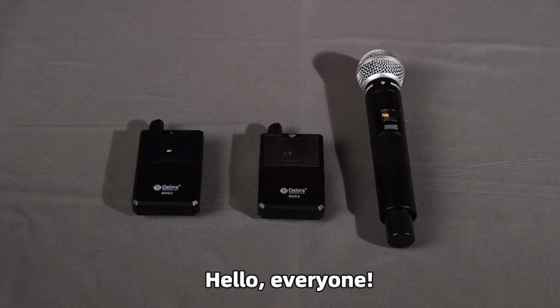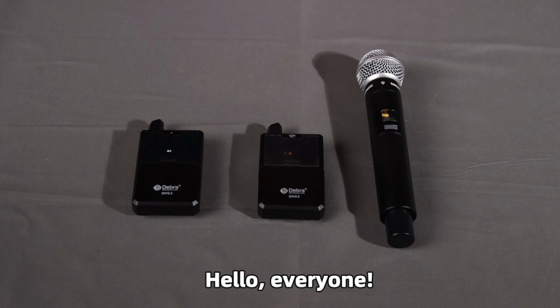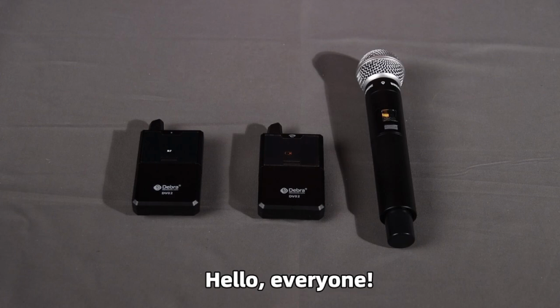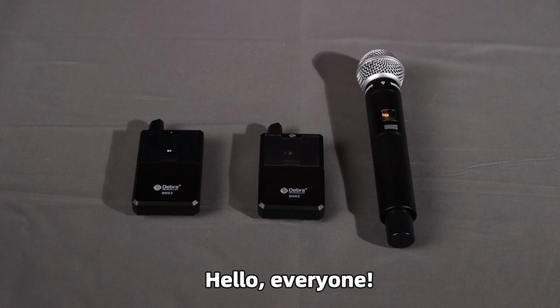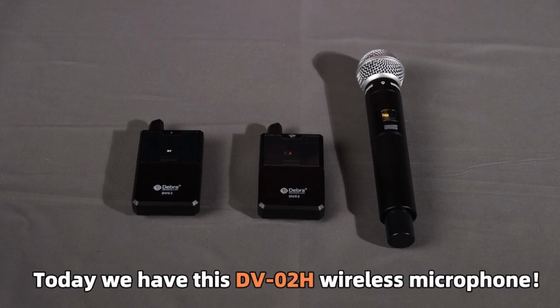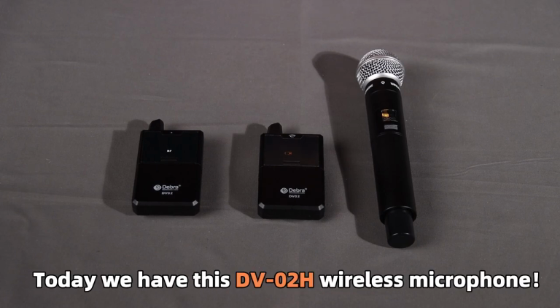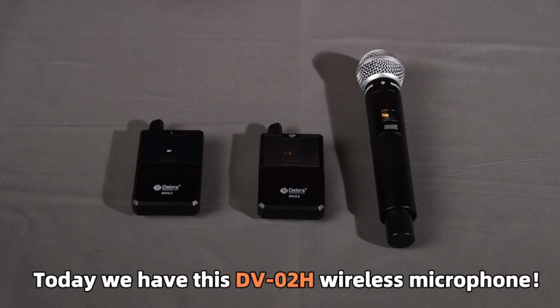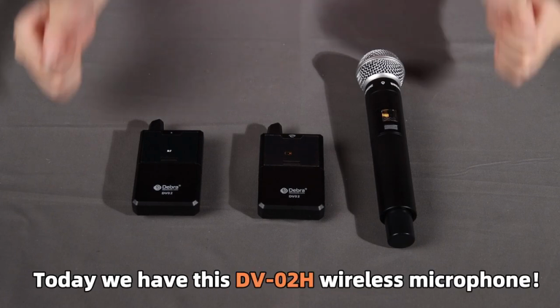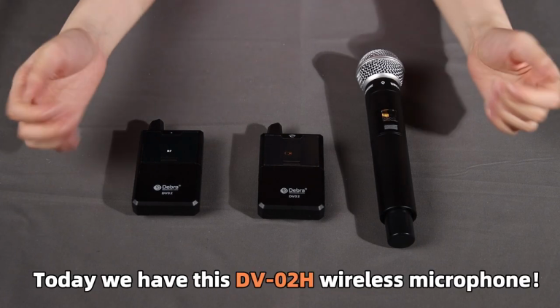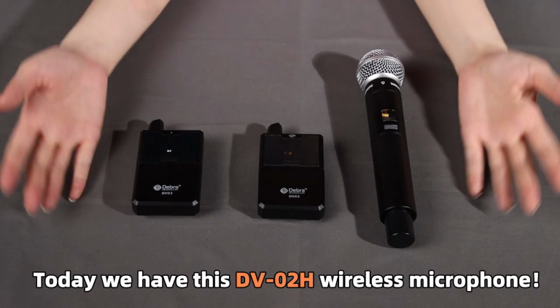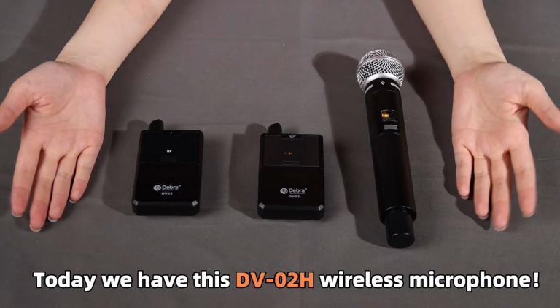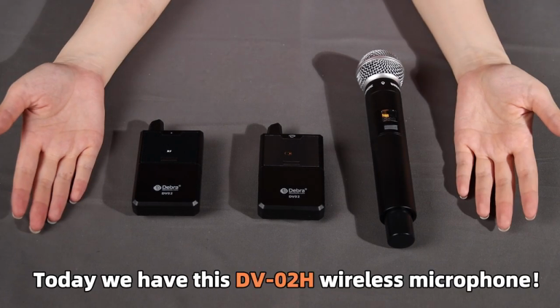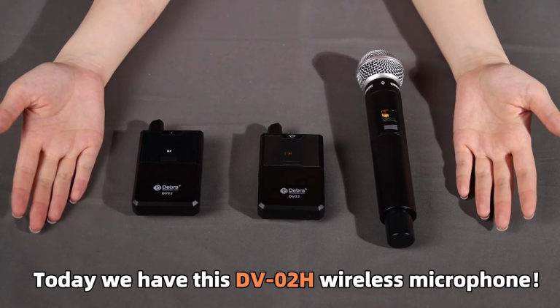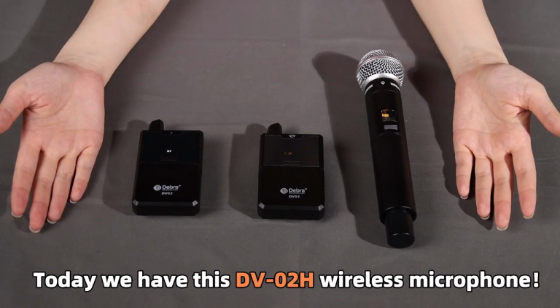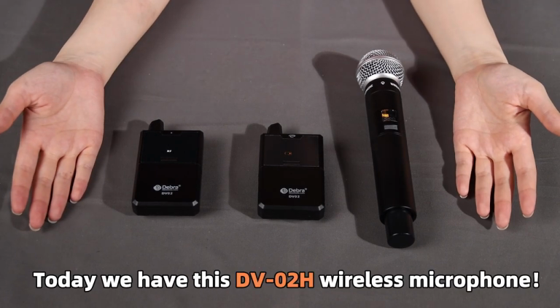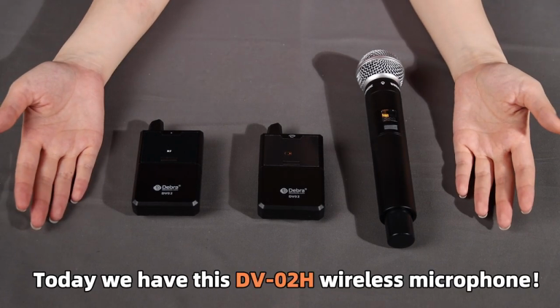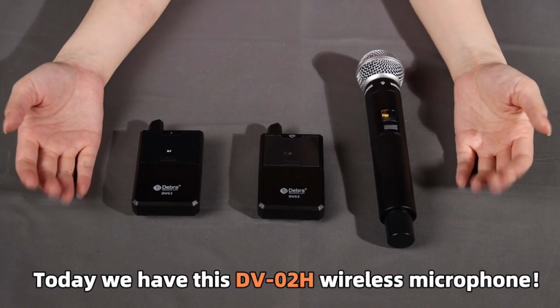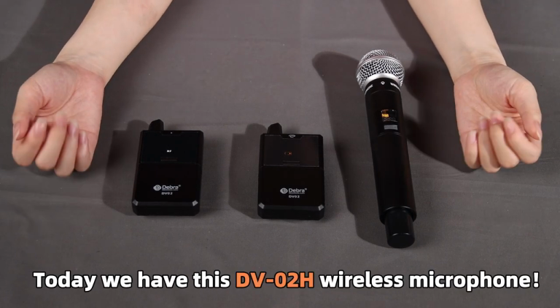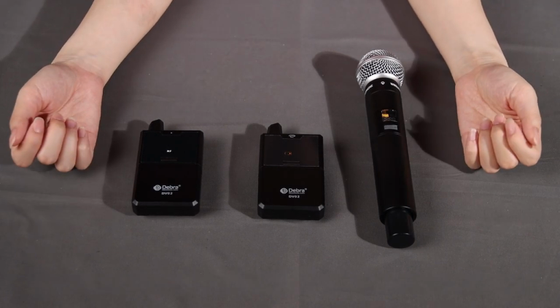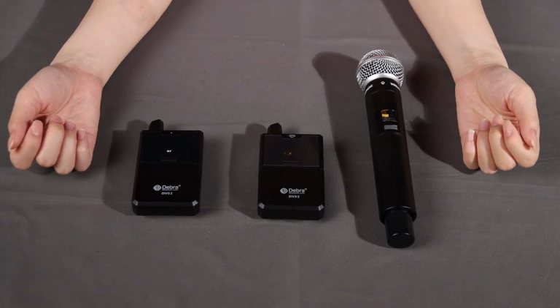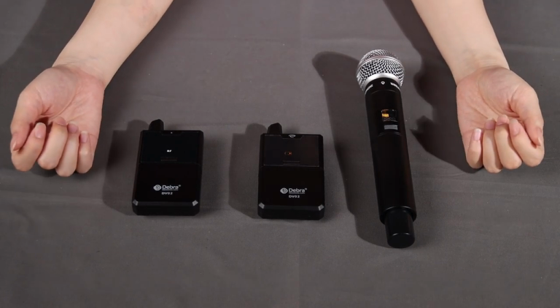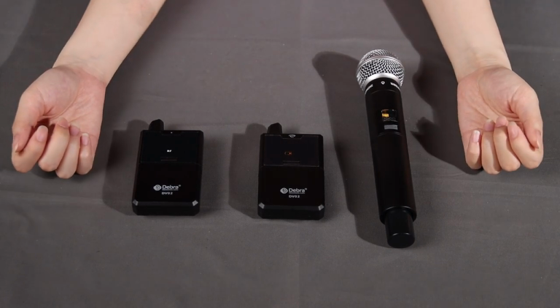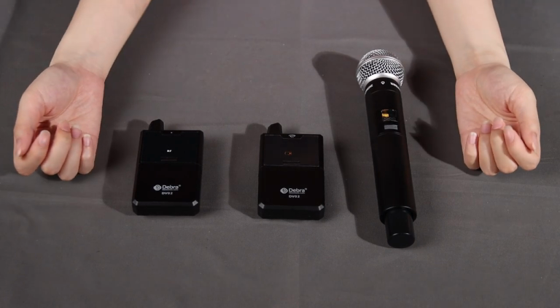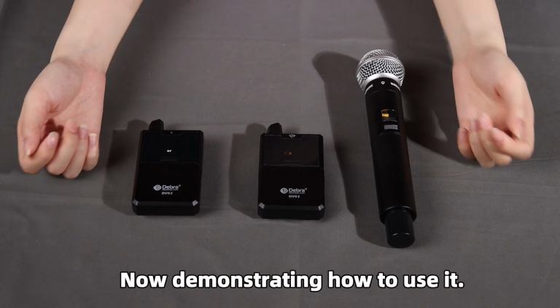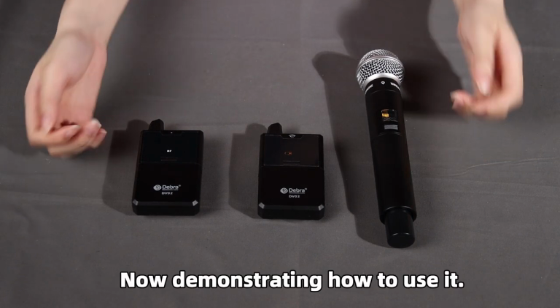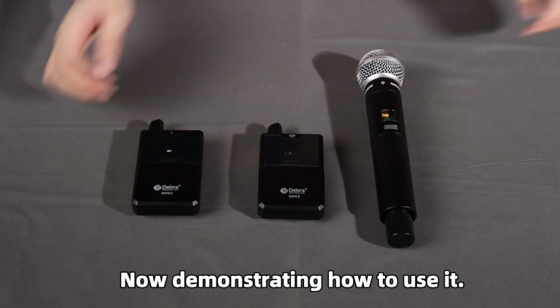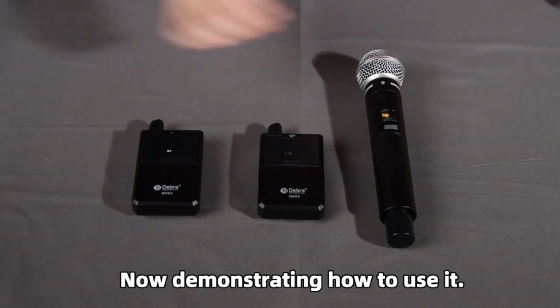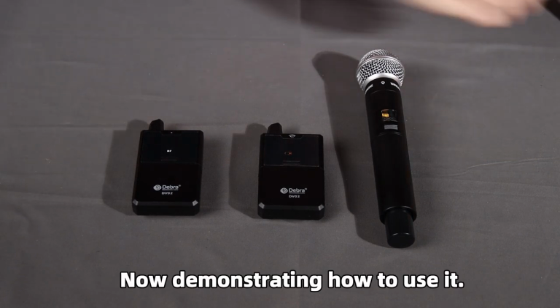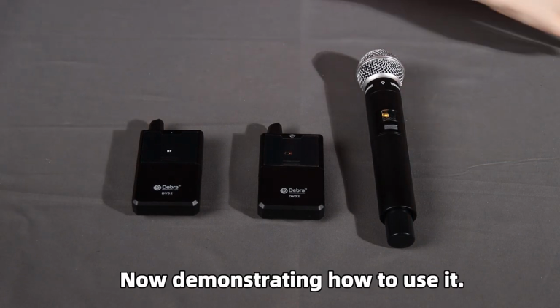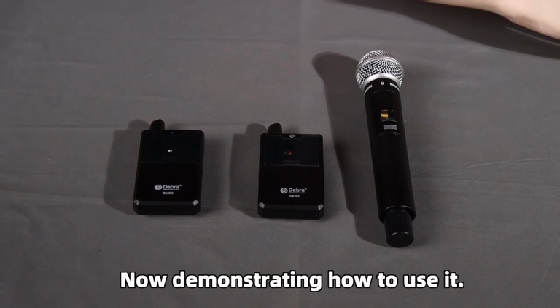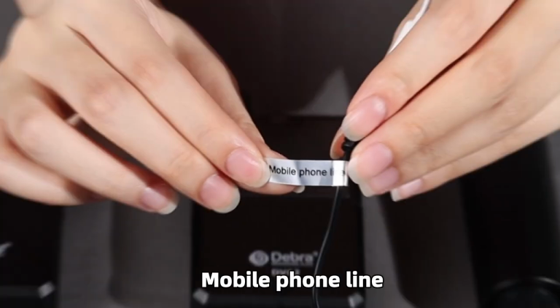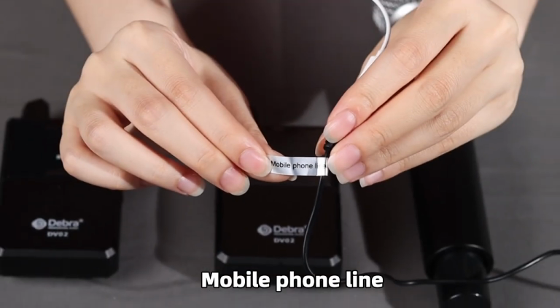Hello everyone, today we have the Stevio 2H wireless microphone, now demonstrating how to use it.